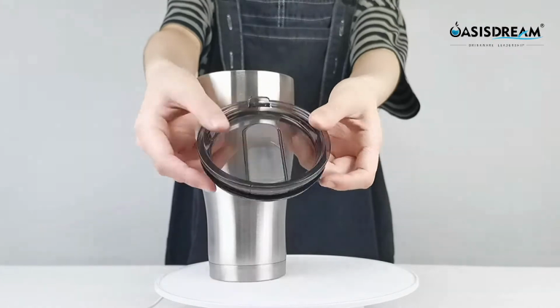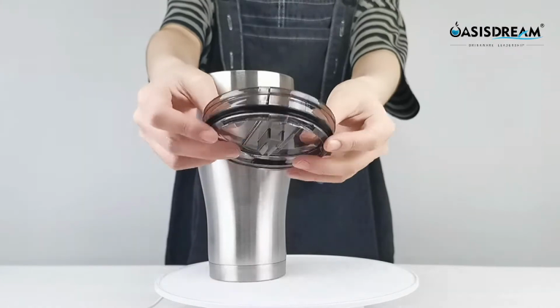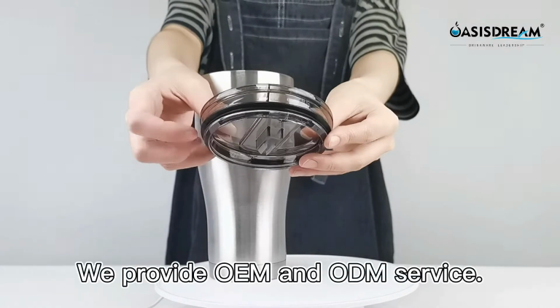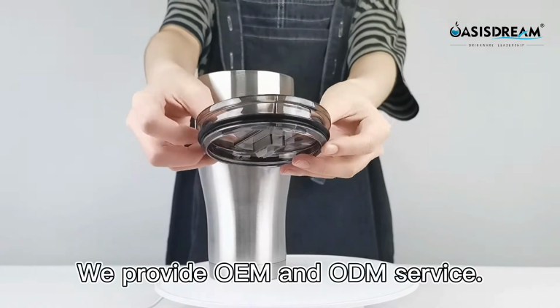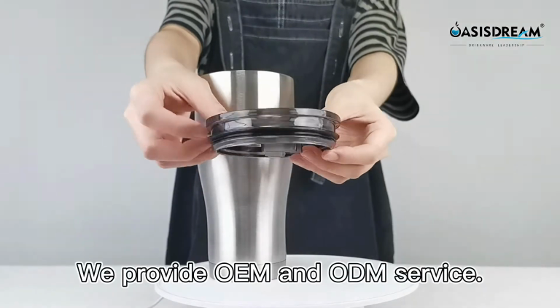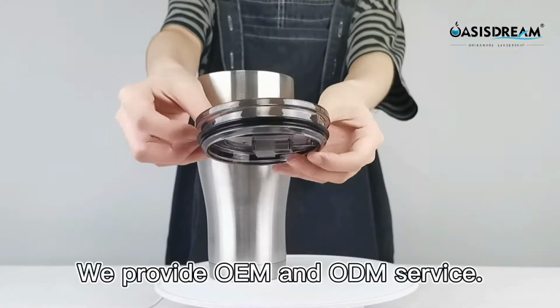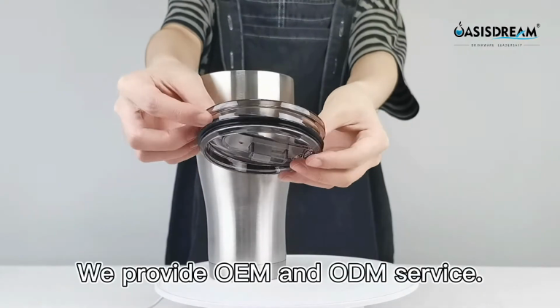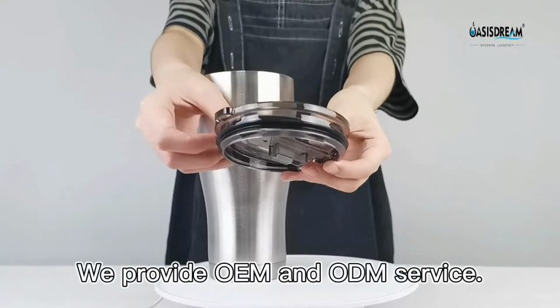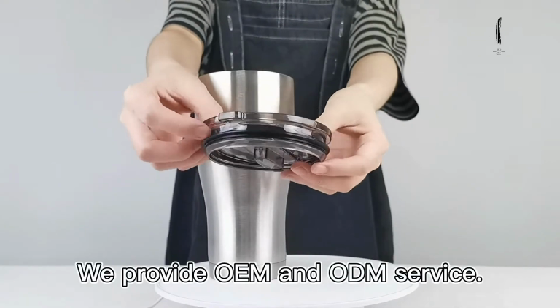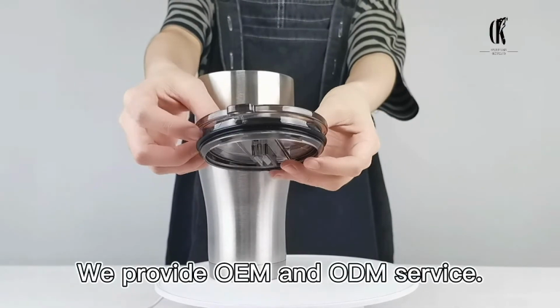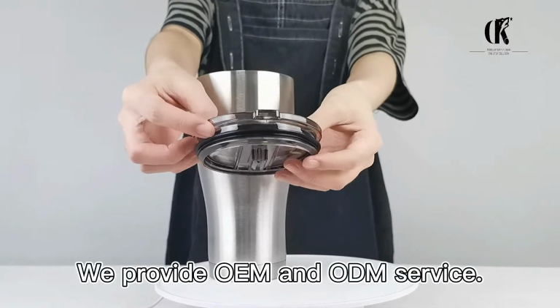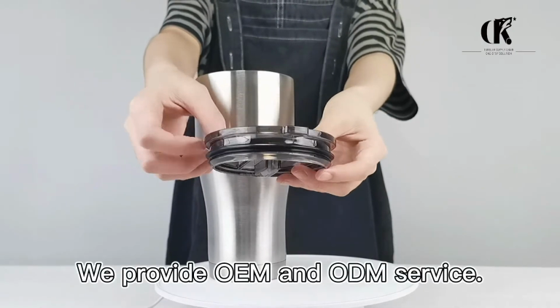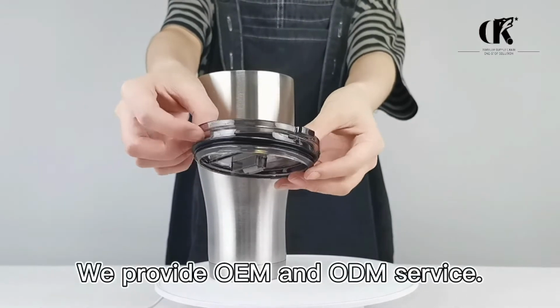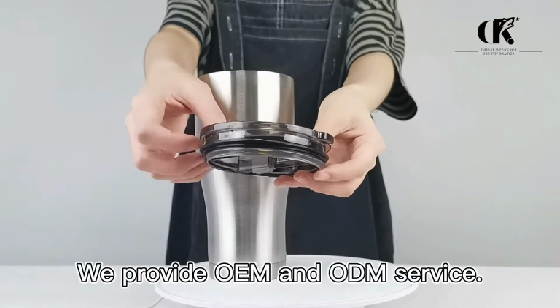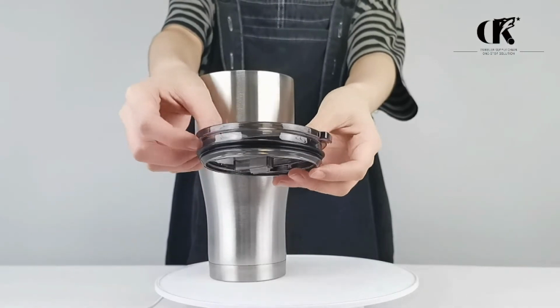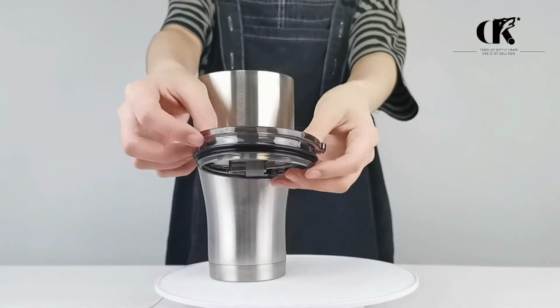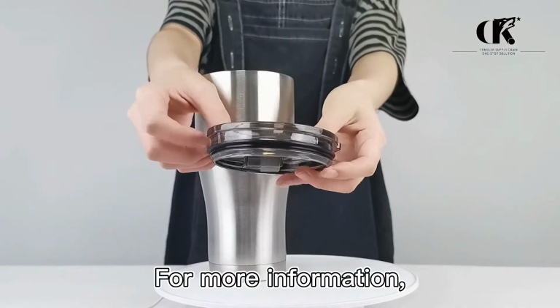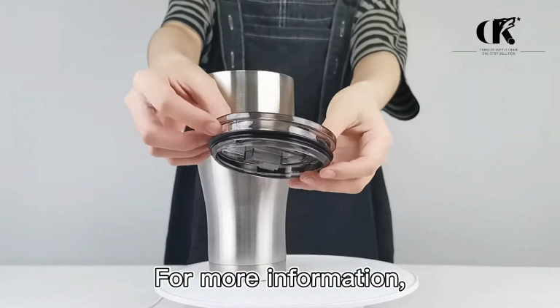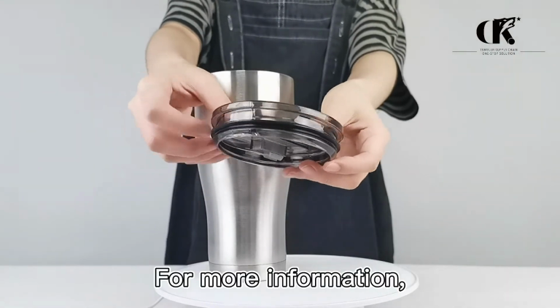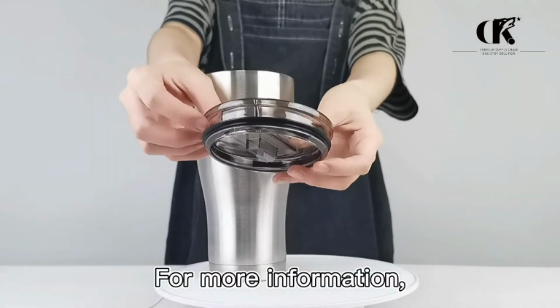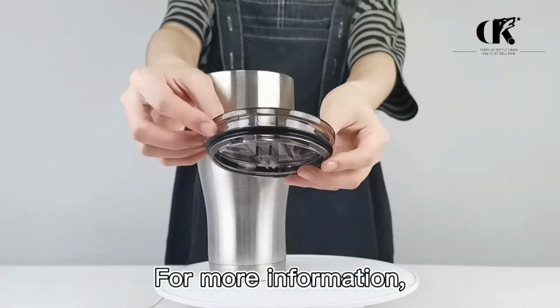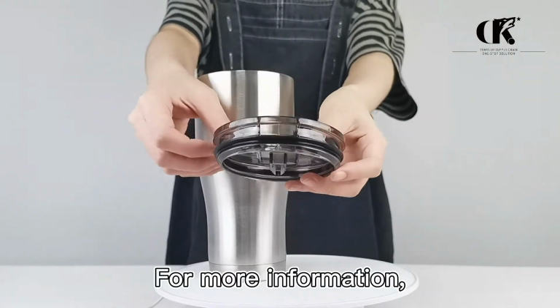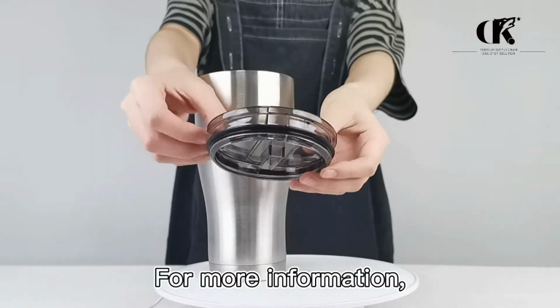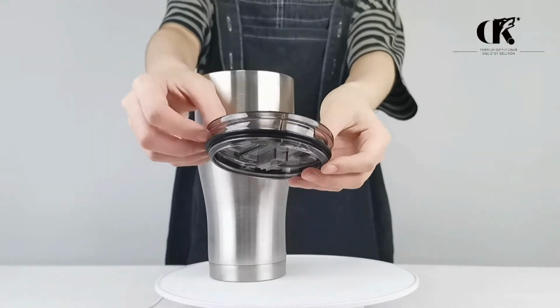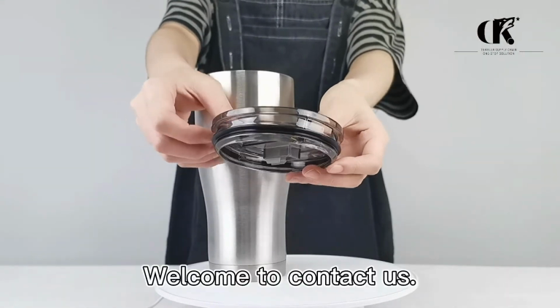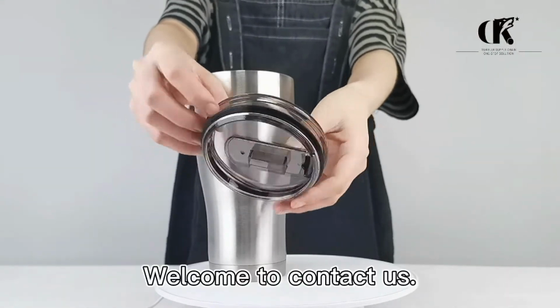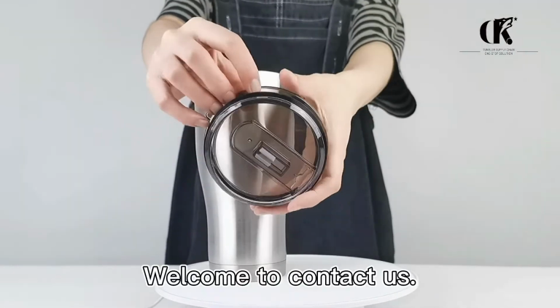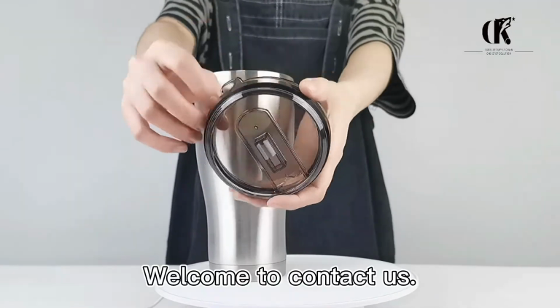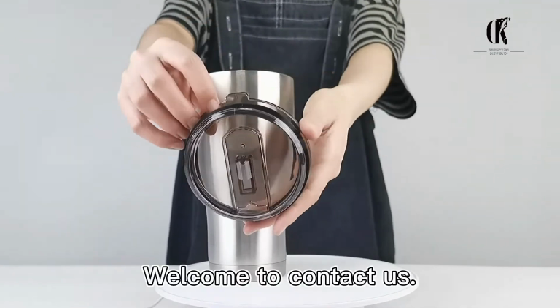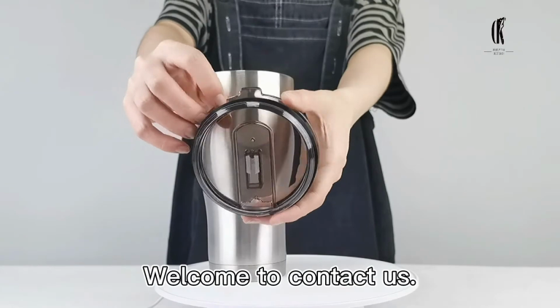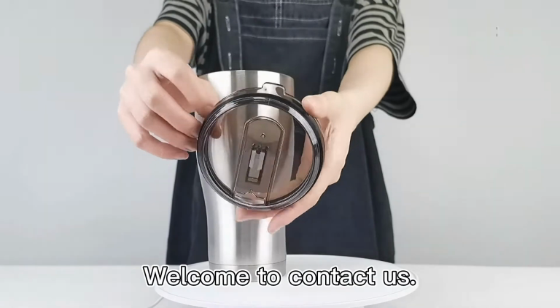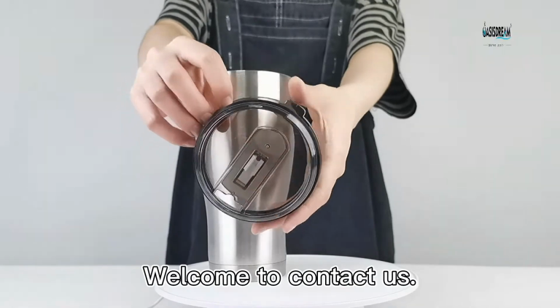We provide OEM and ODM services. For more information, welcome to contact us.